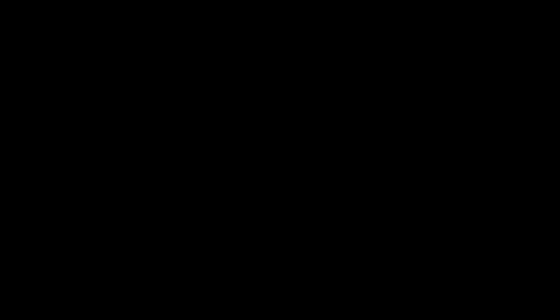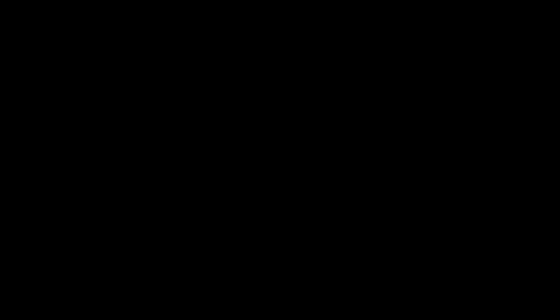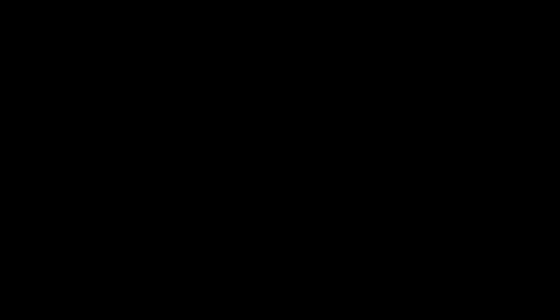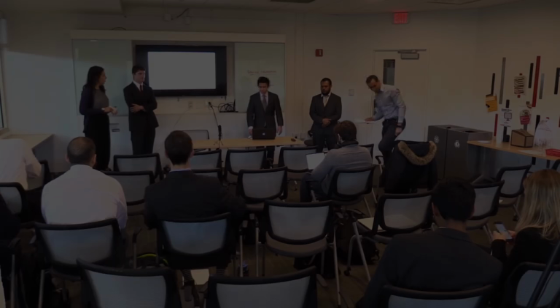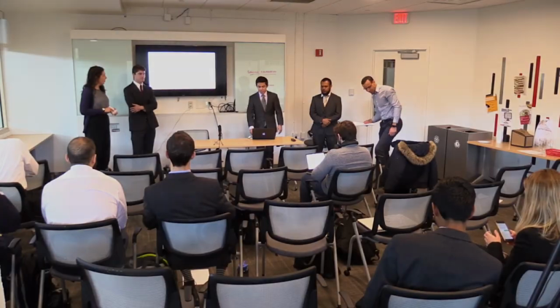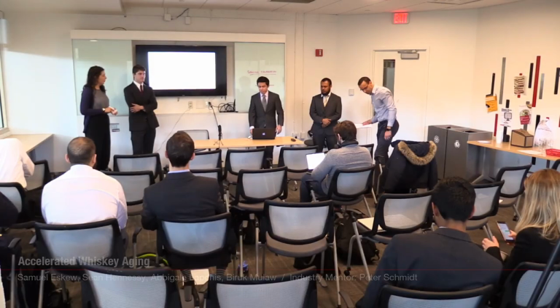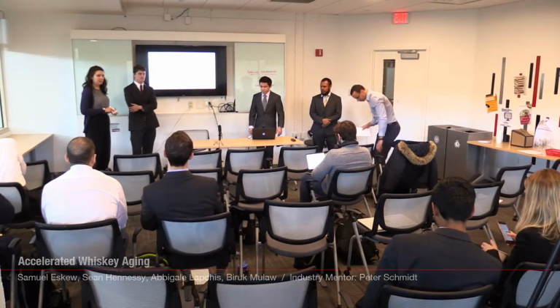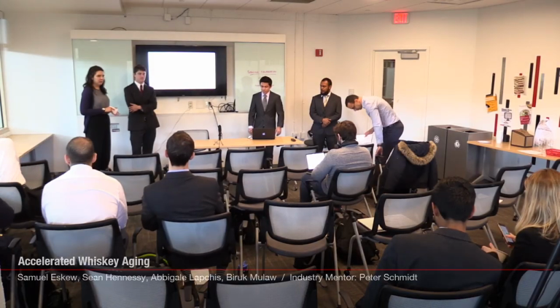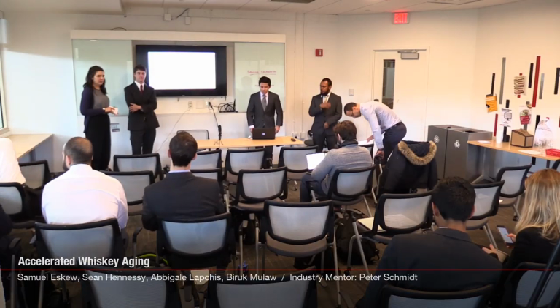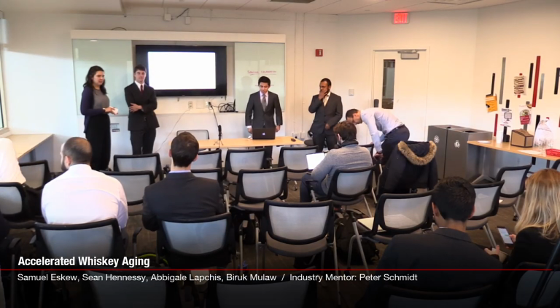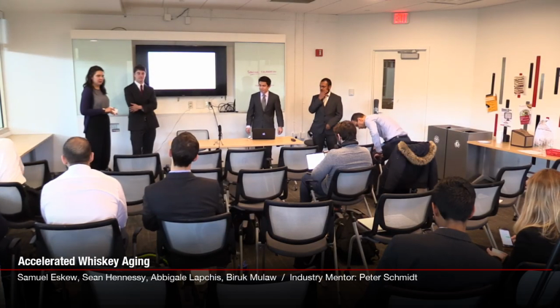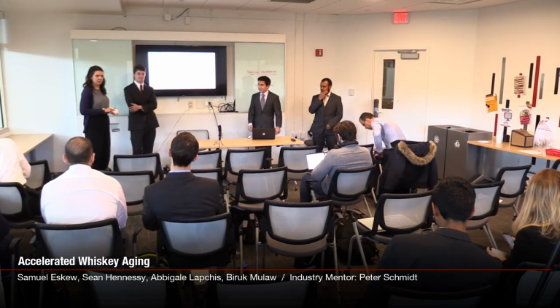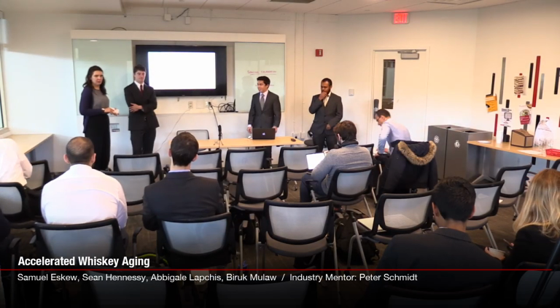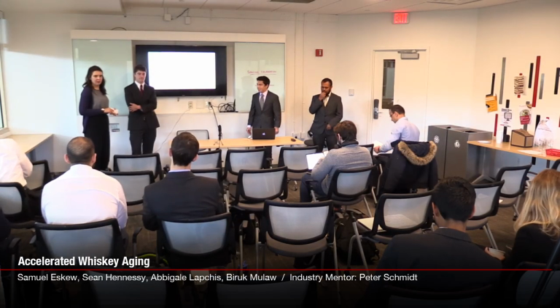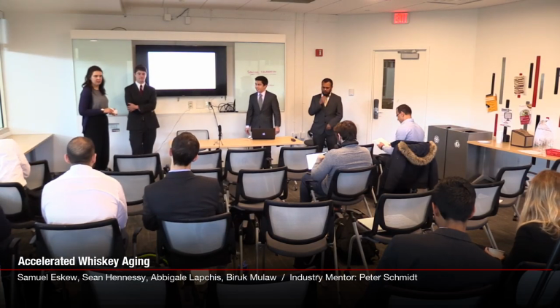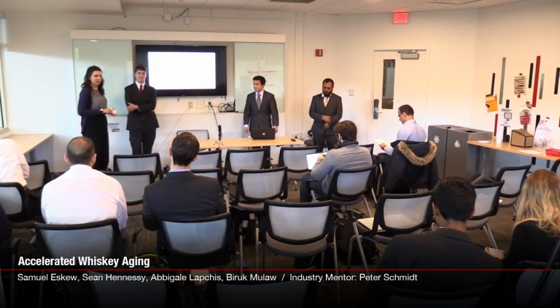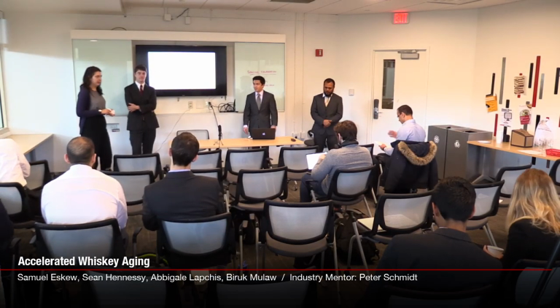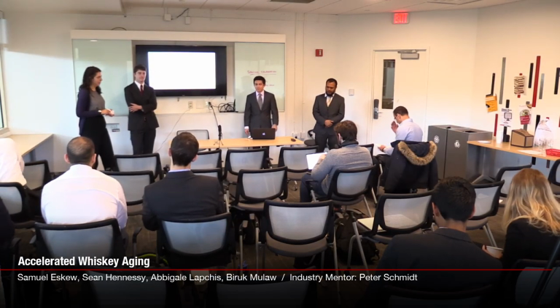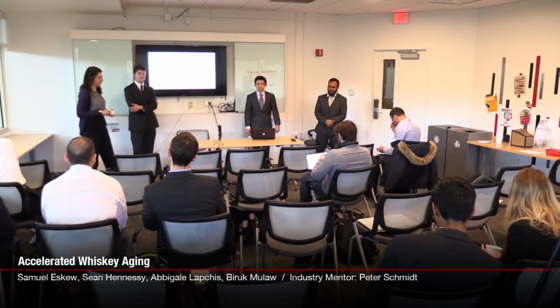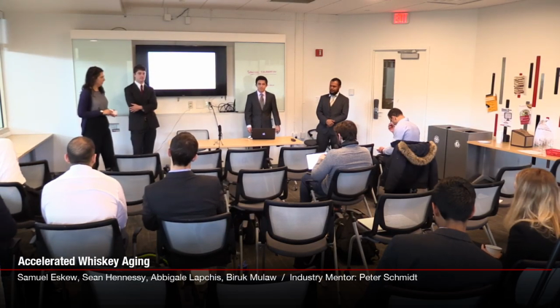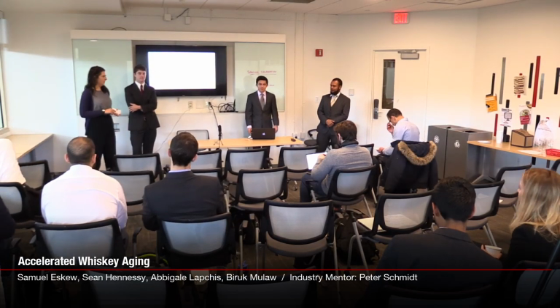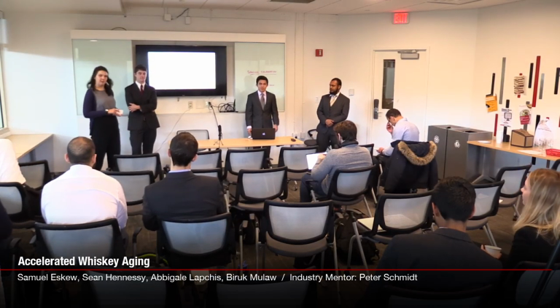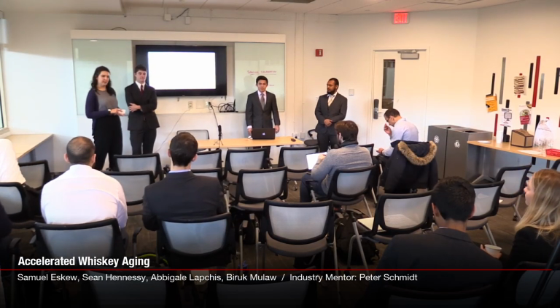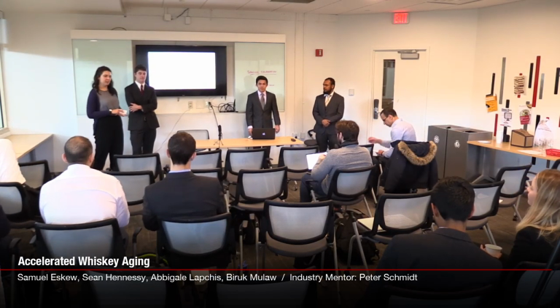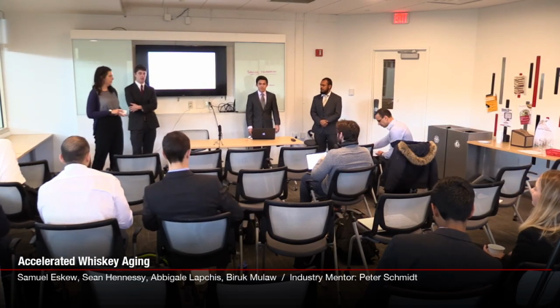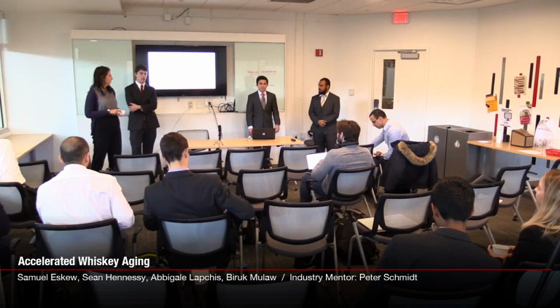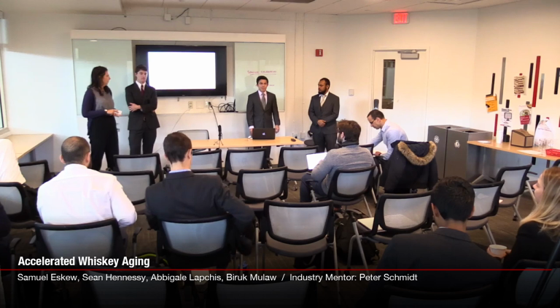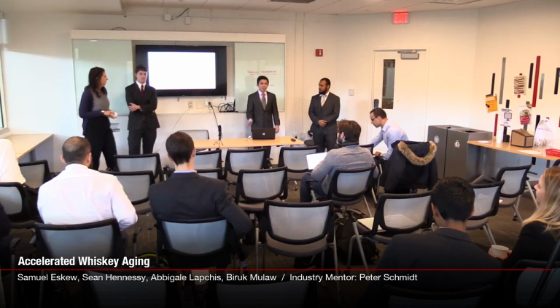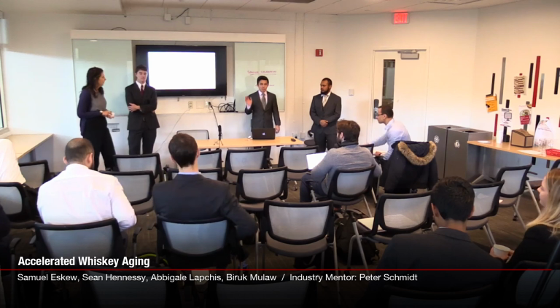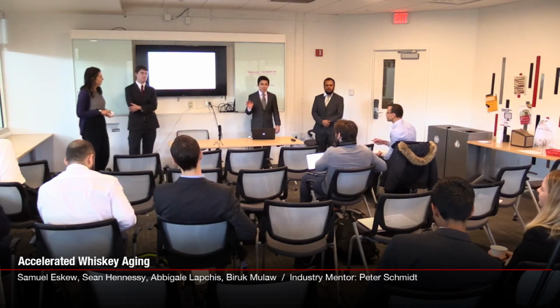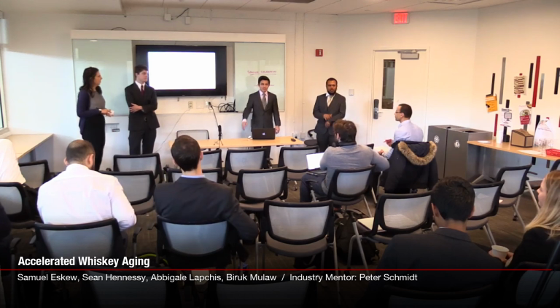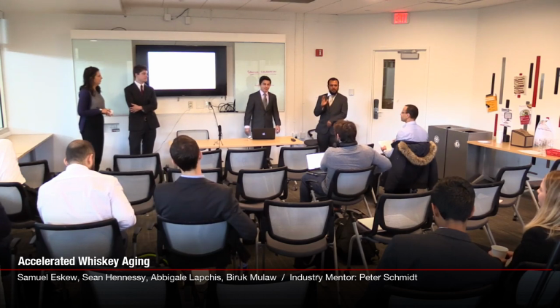We are at Wirt Van Whiskey and we're going to be talking about the accelerated aging of whiskey. I'm Abby. I'm Sam. I'm Sean. I'm Brooke.